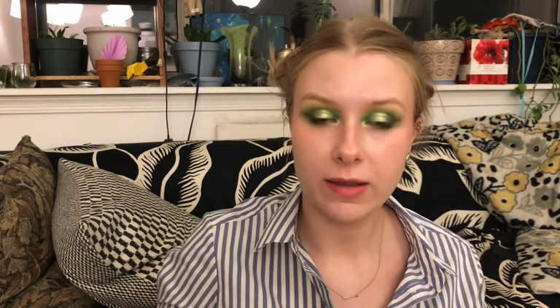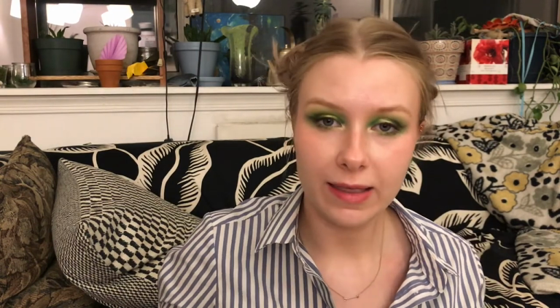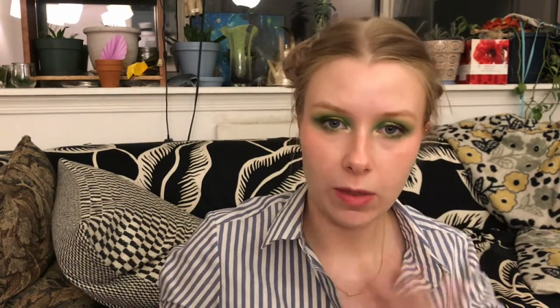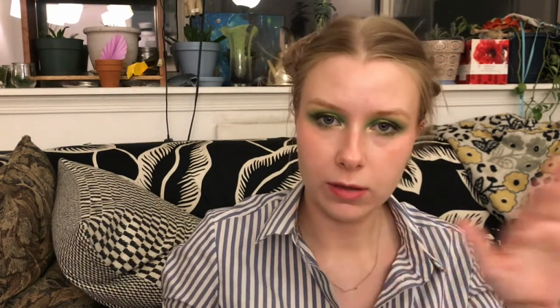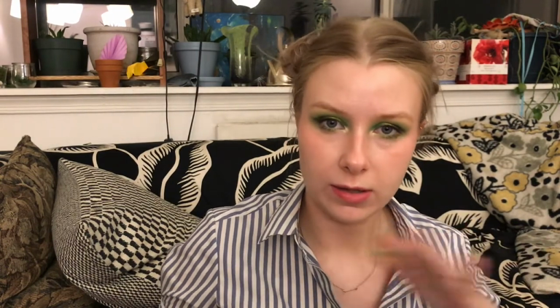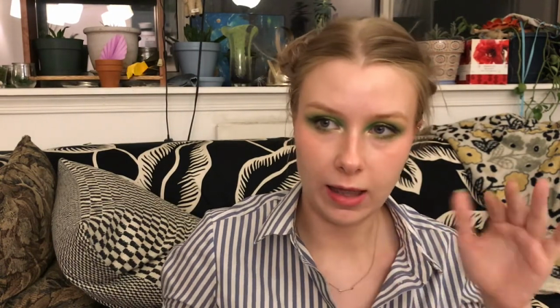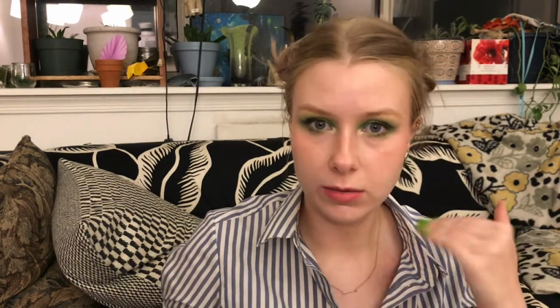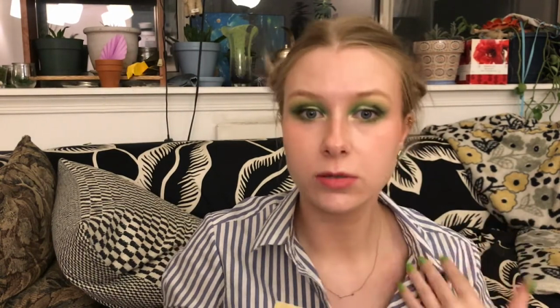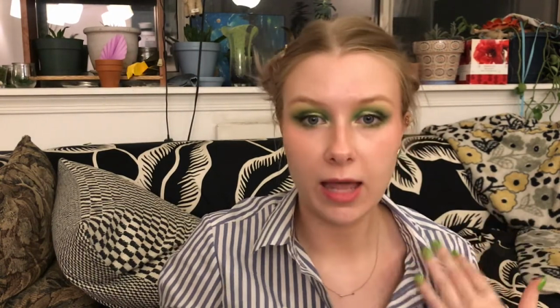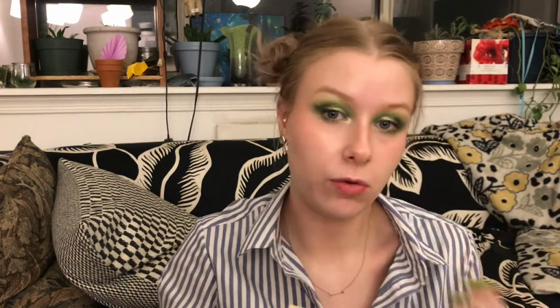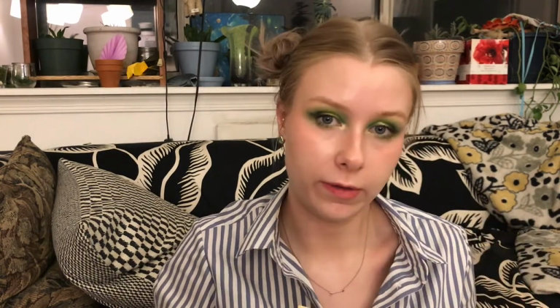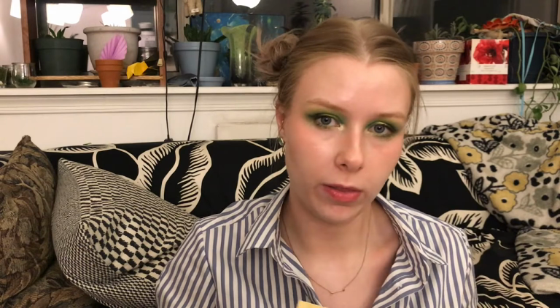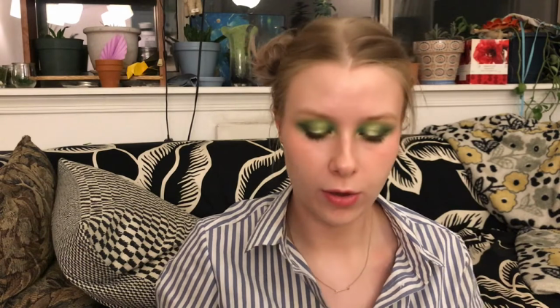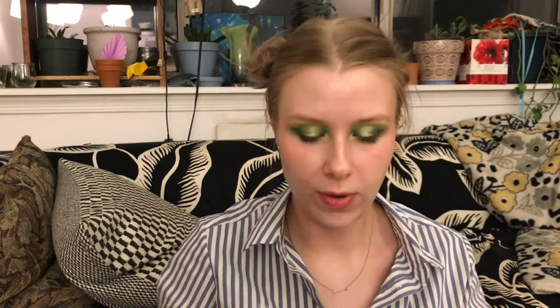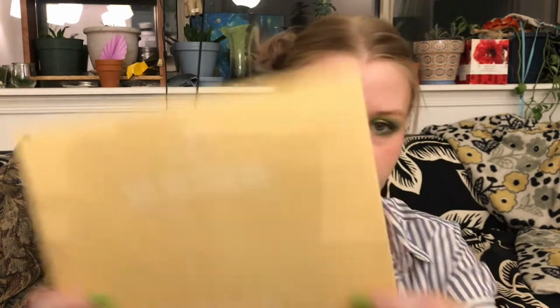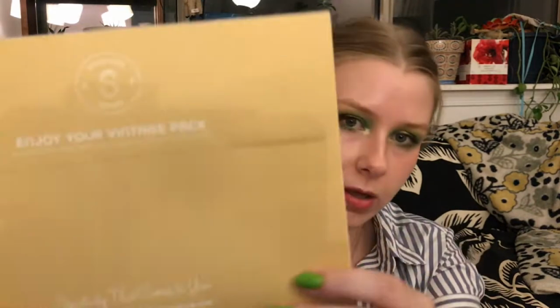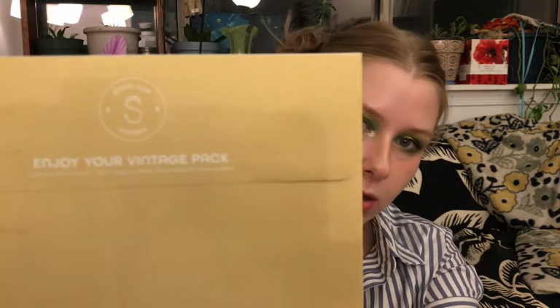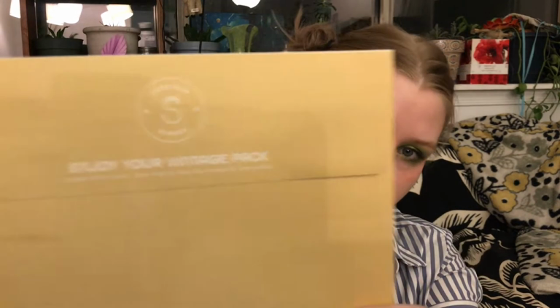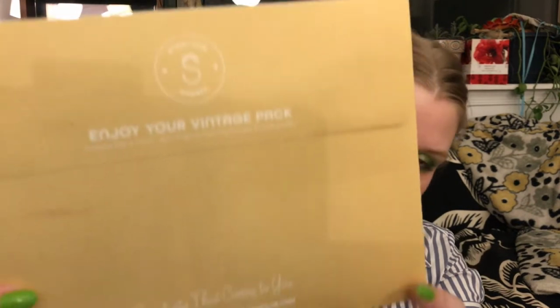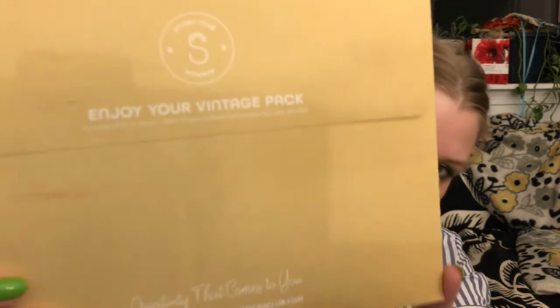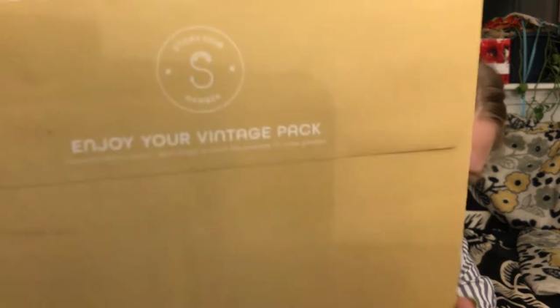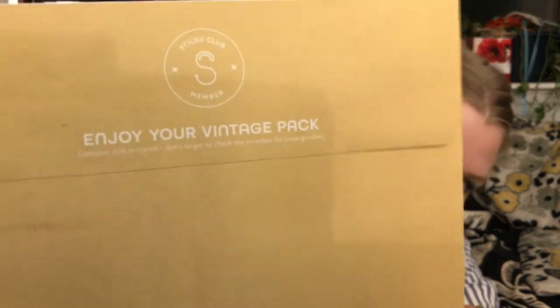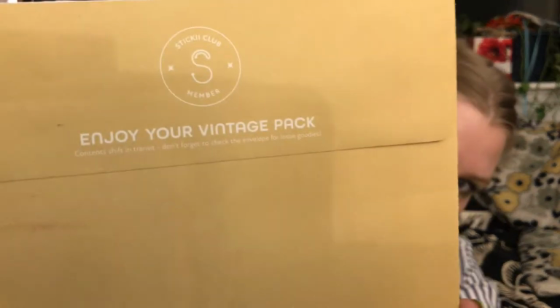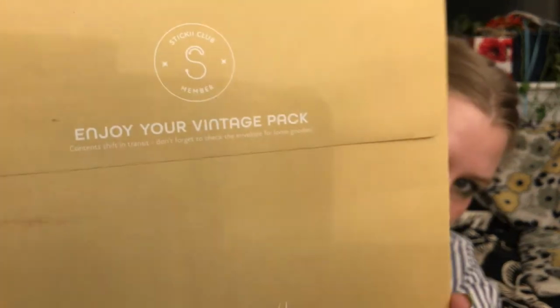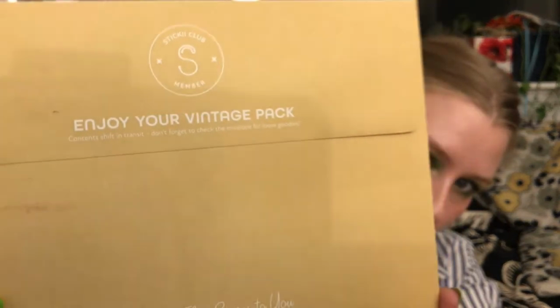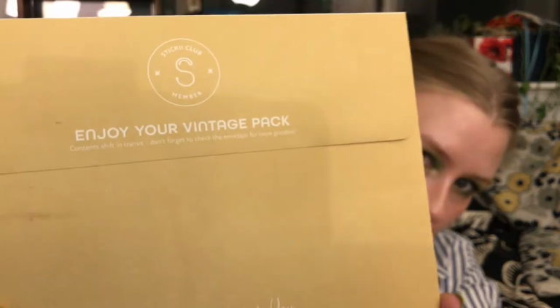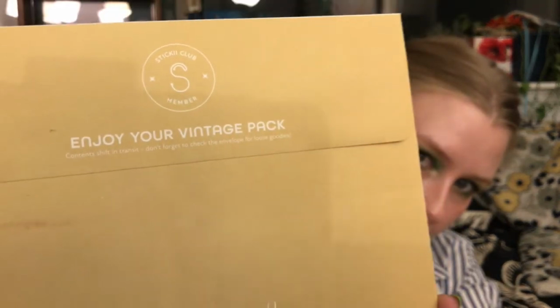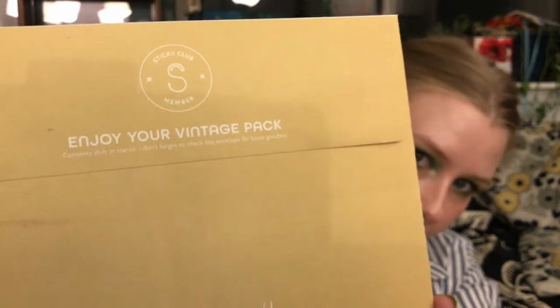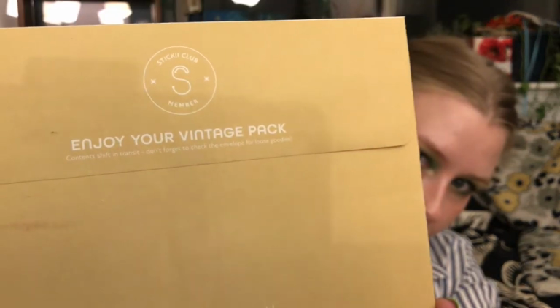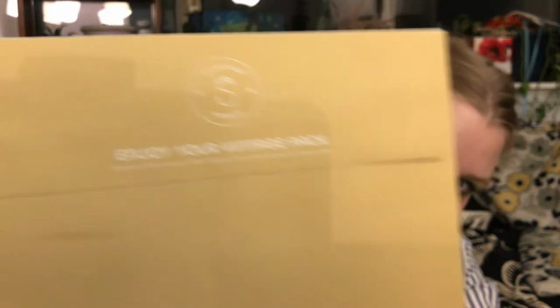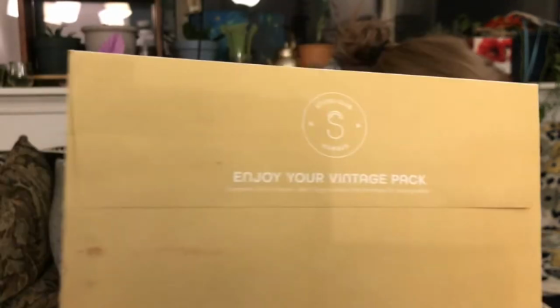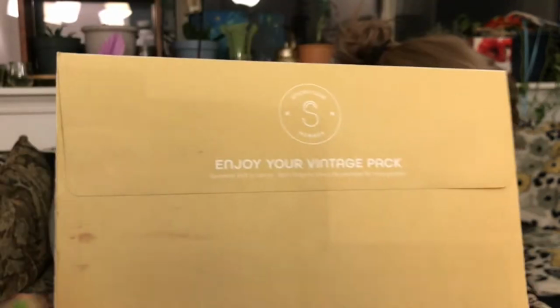This month we have gone with the vintage pack.